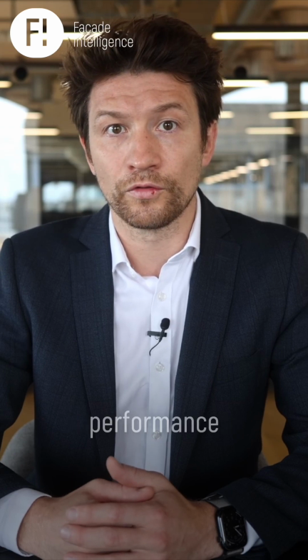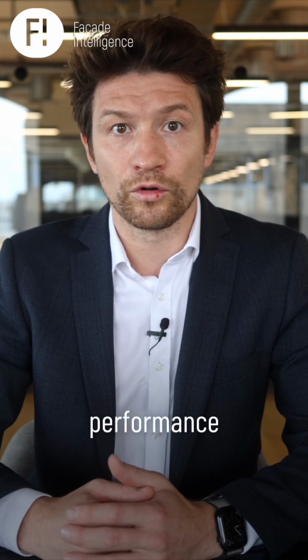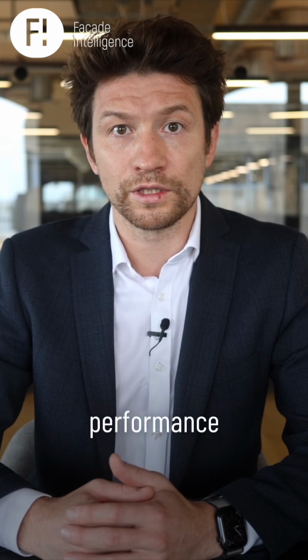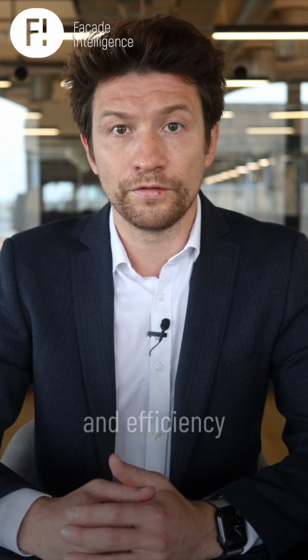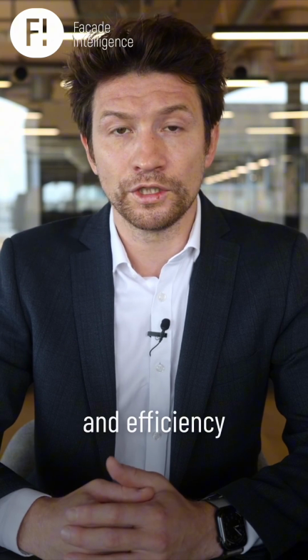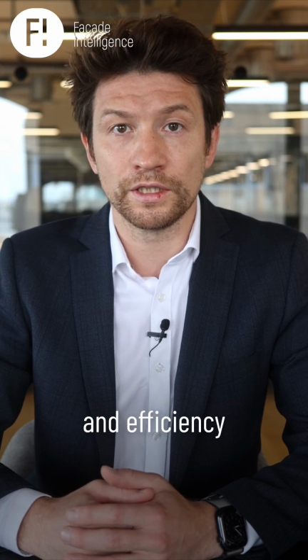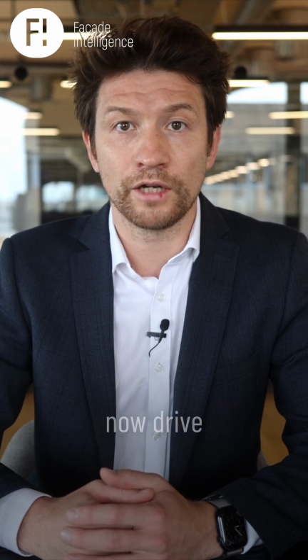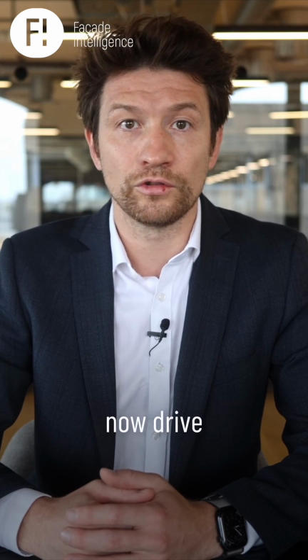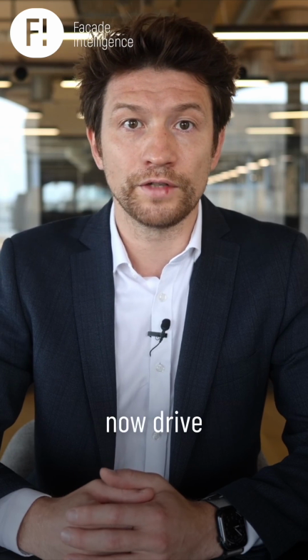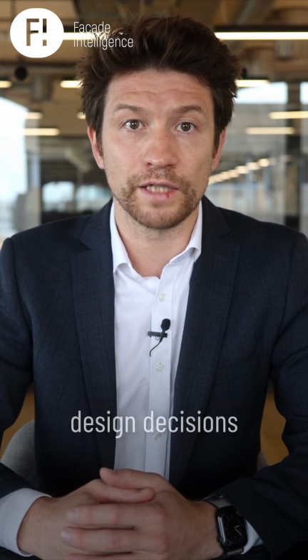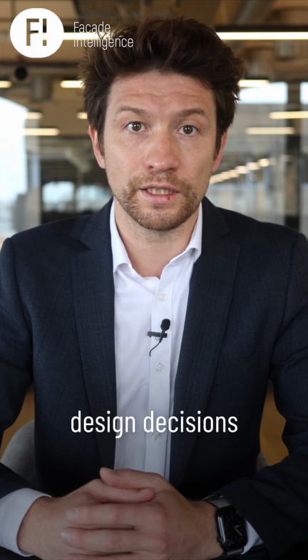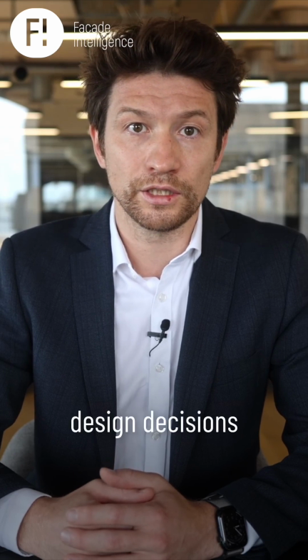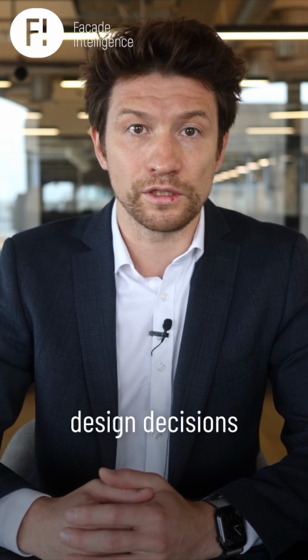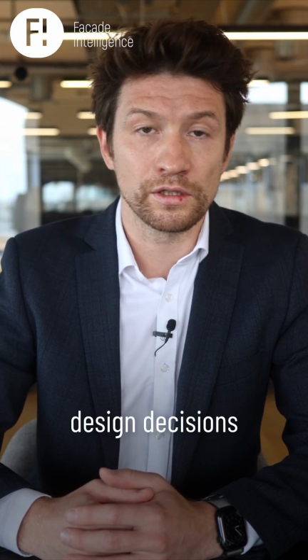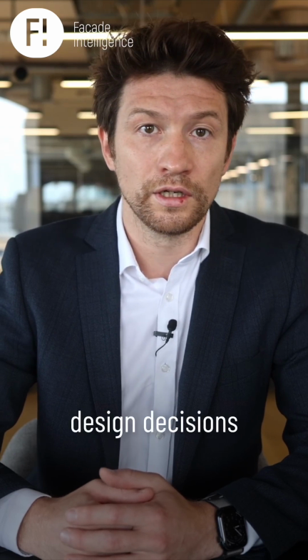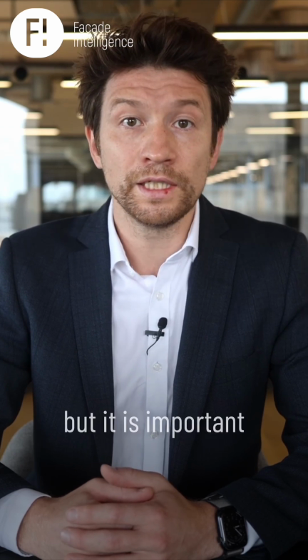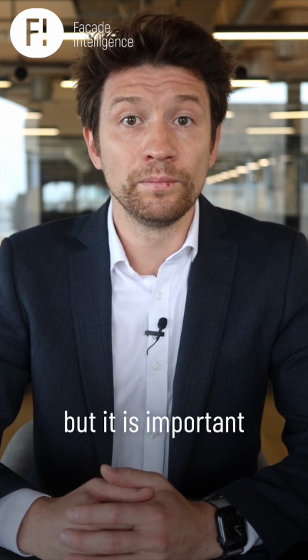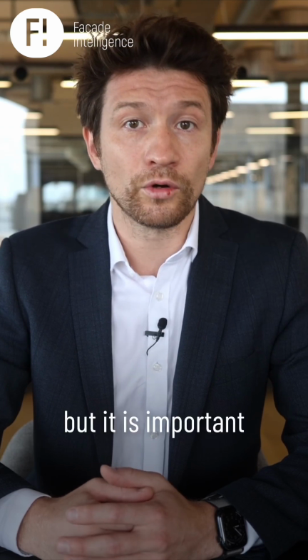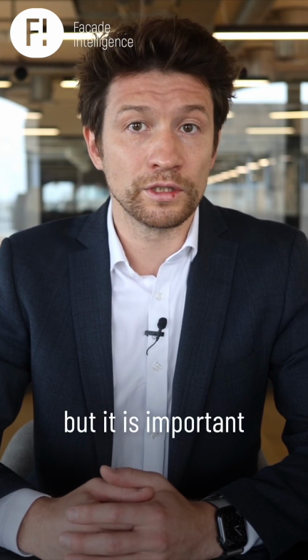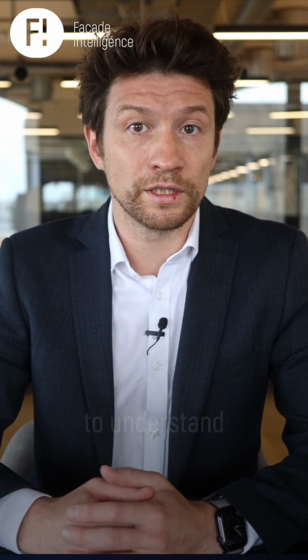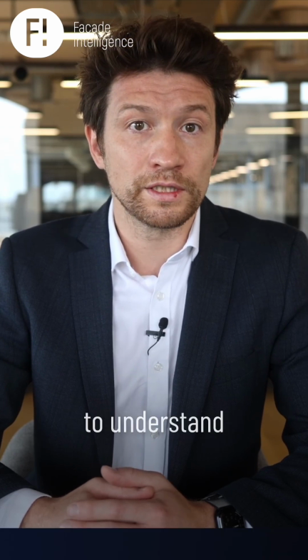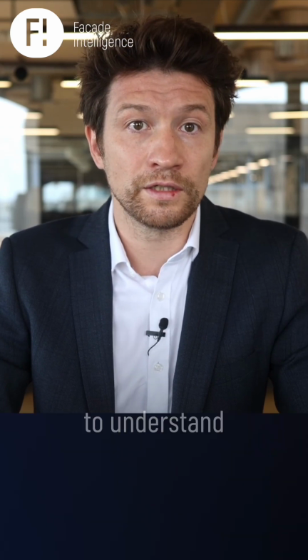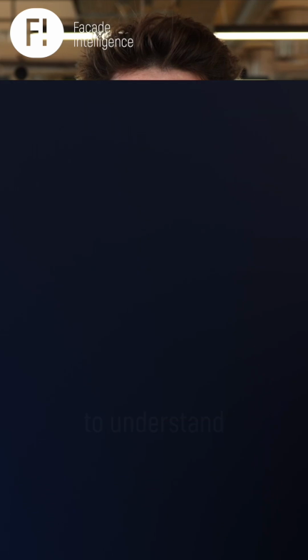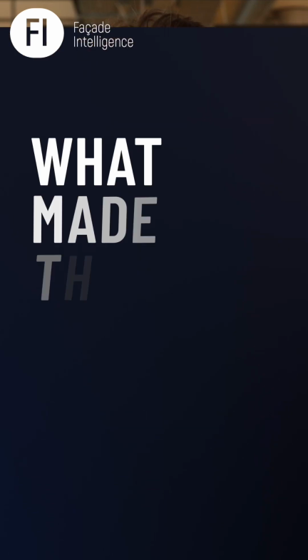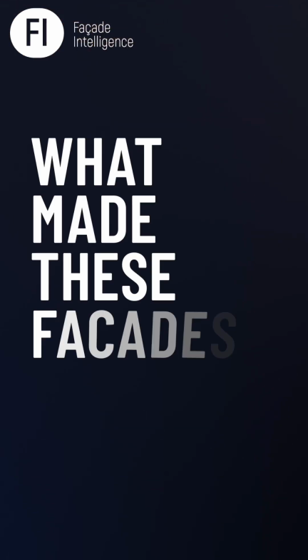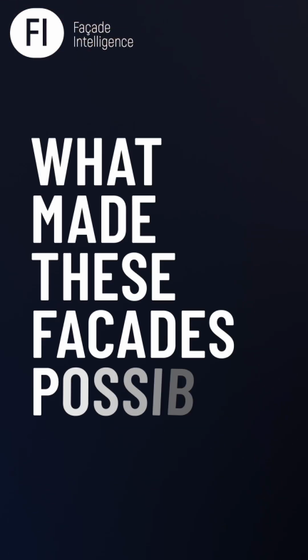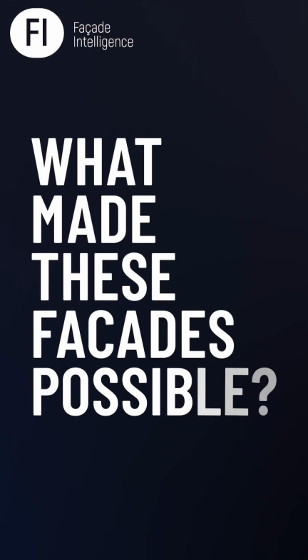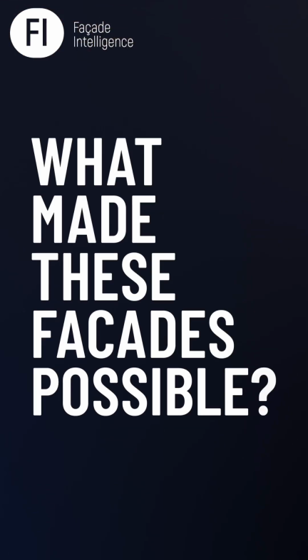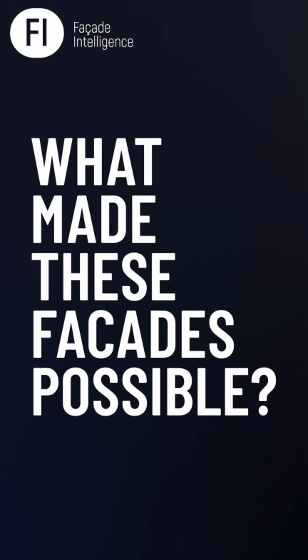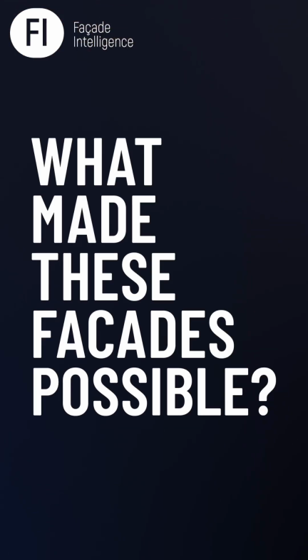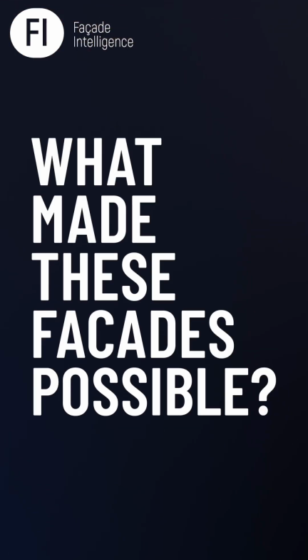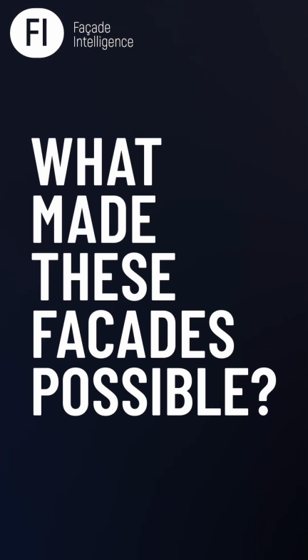Performance and efficiency now drive design decisions. But it is important to understand what made these facades possible.